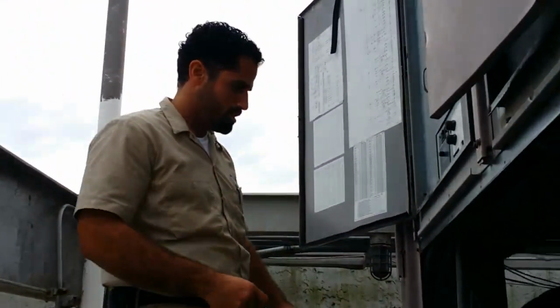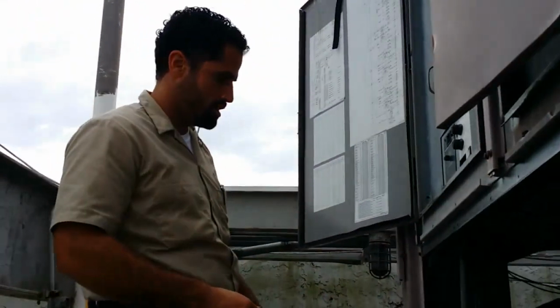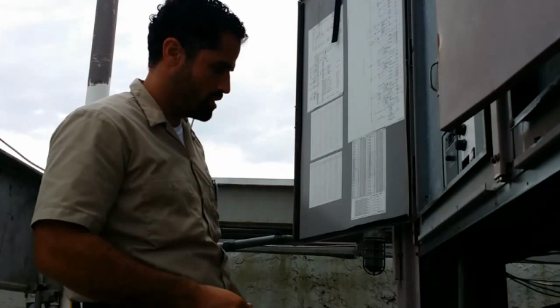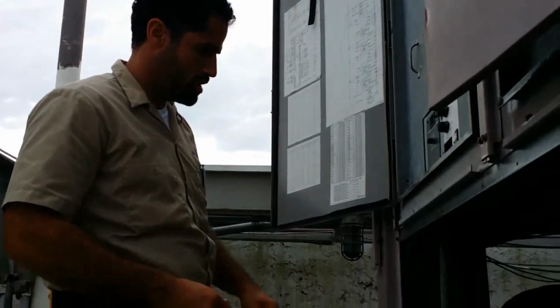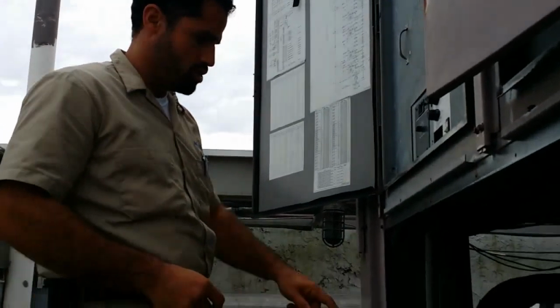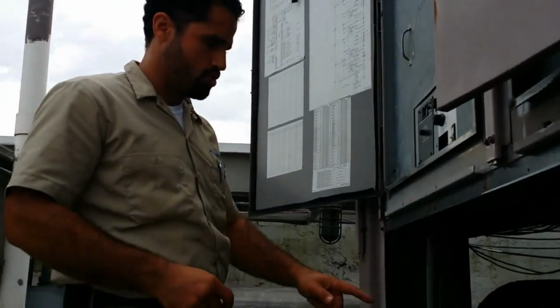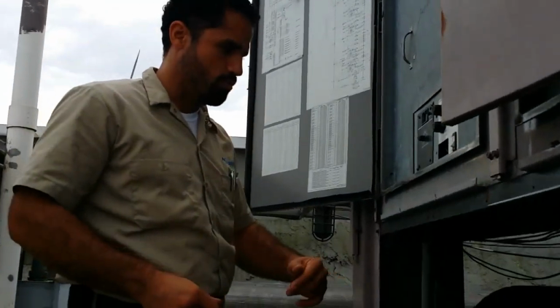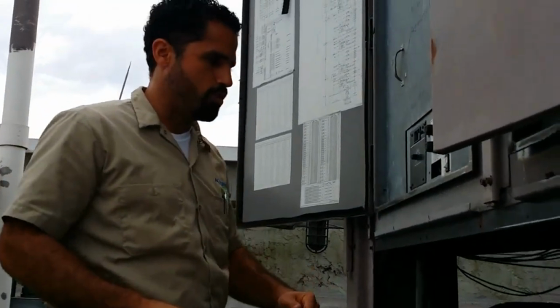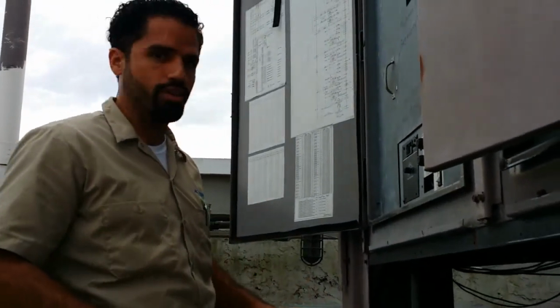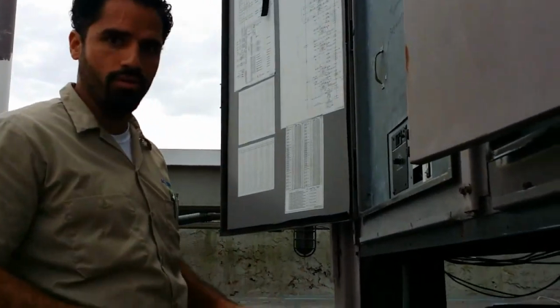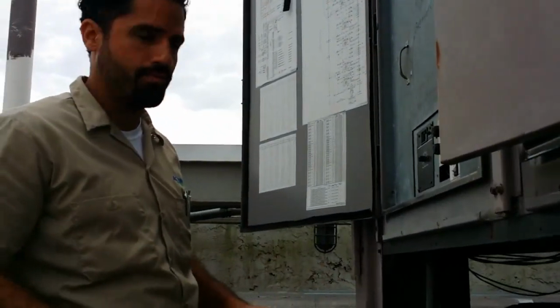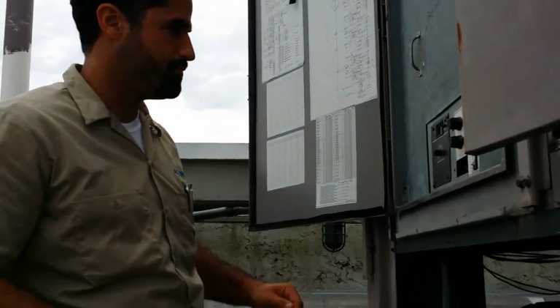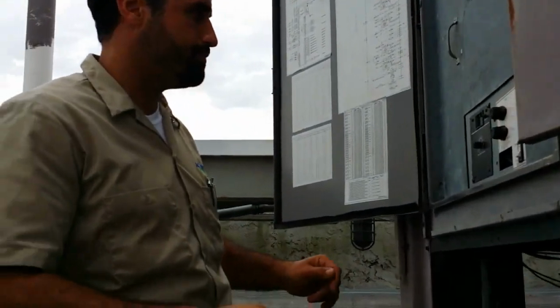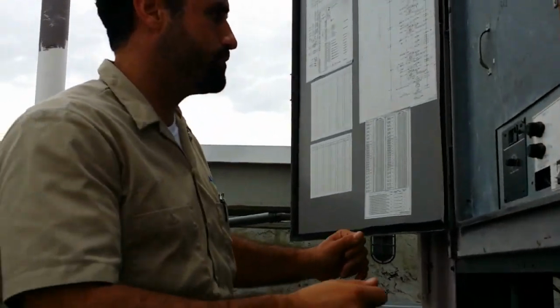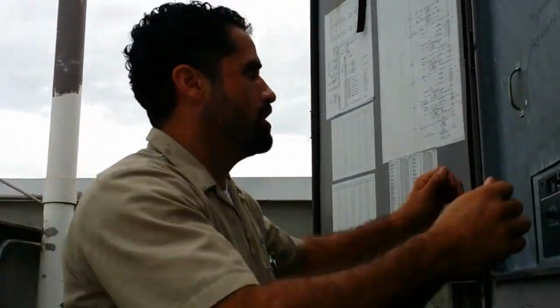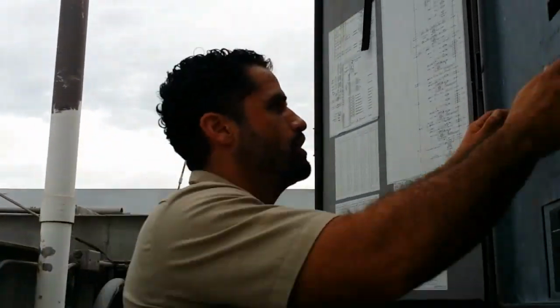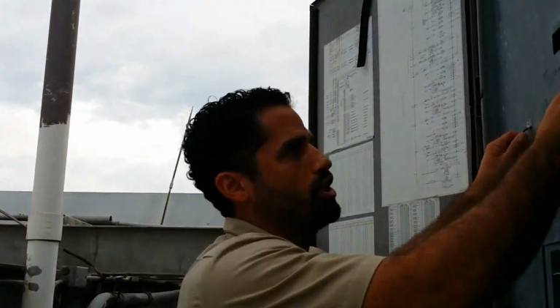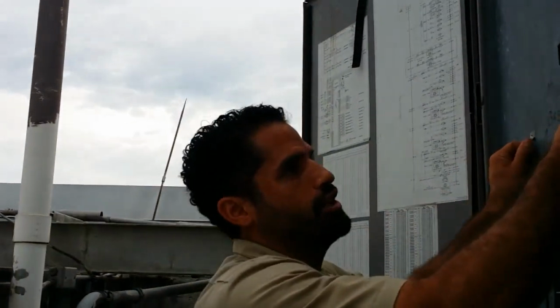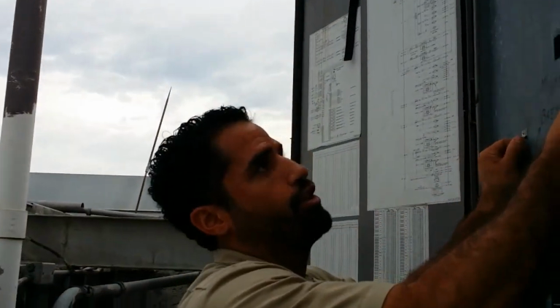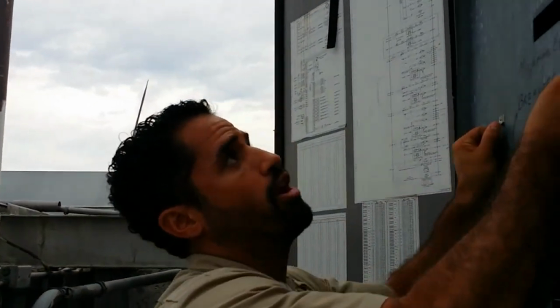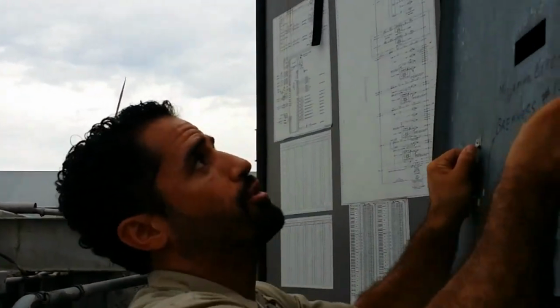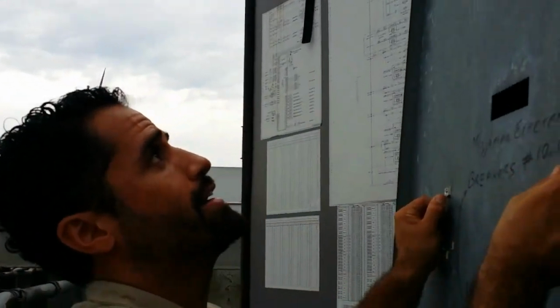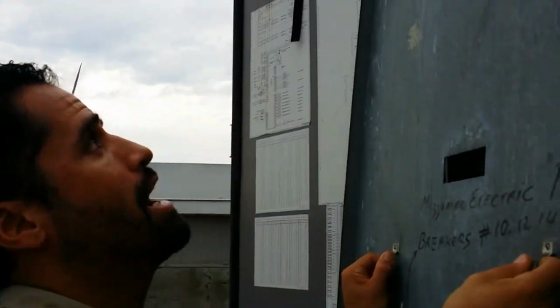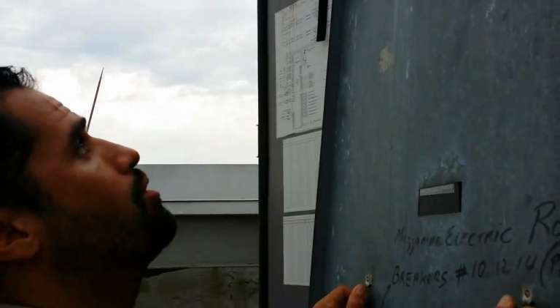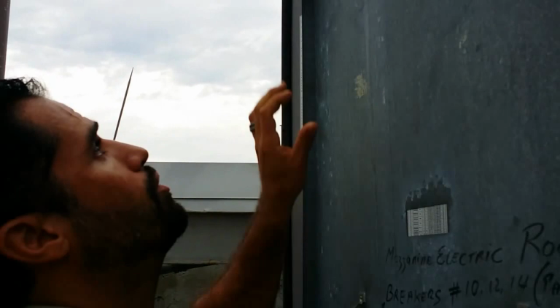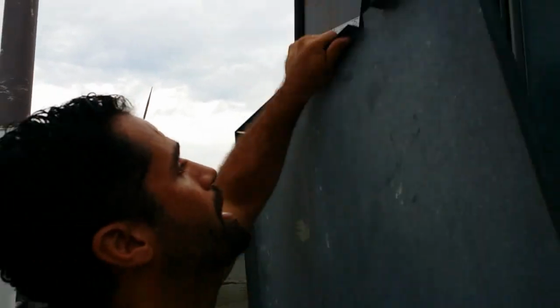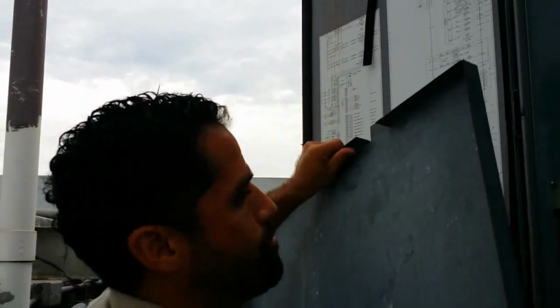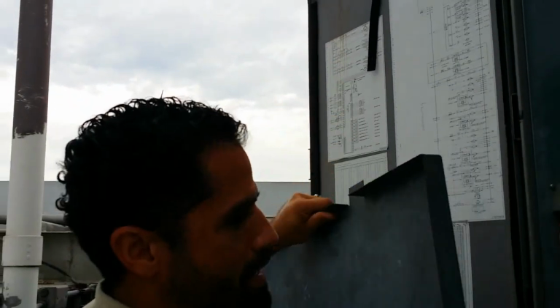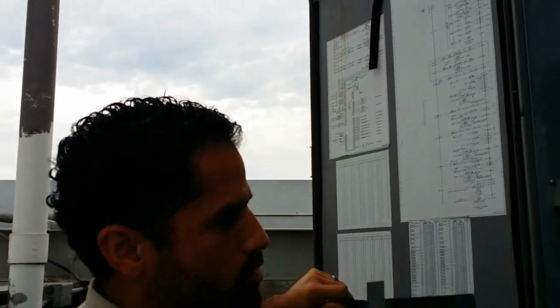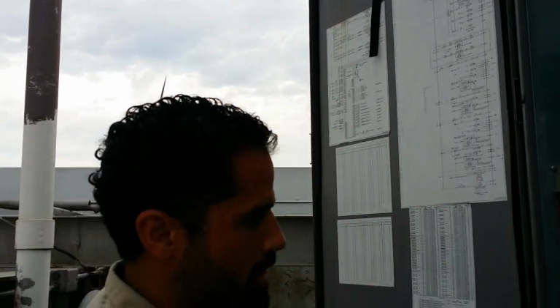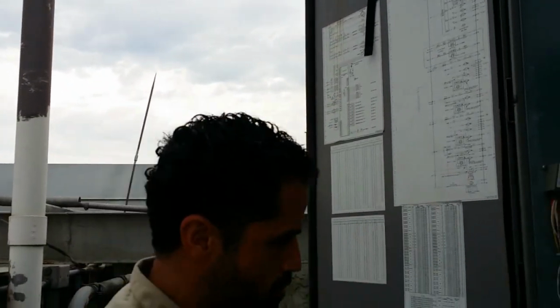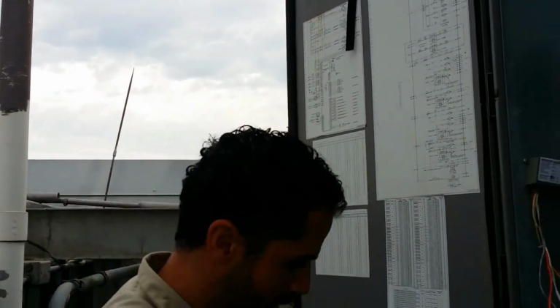Alright, just to move forward though — the chiller did turn off right now. We're going to find out the reason why.